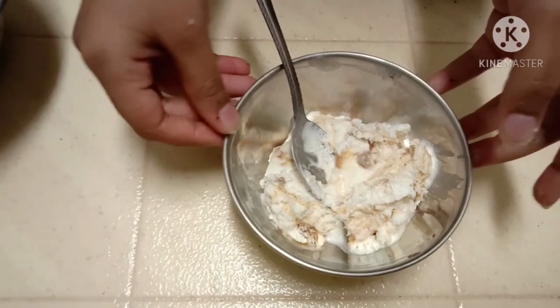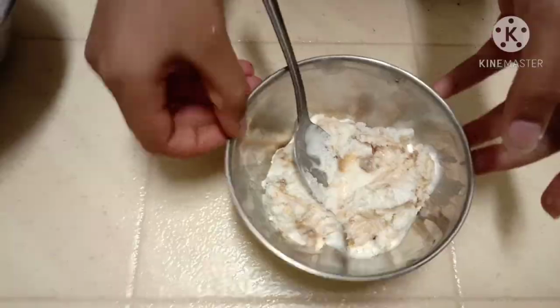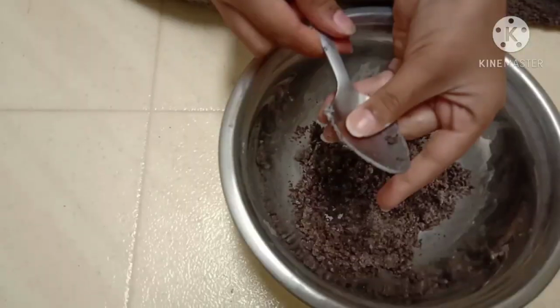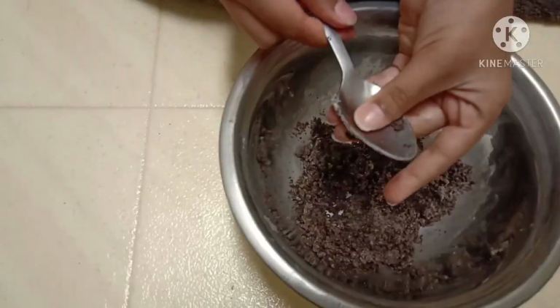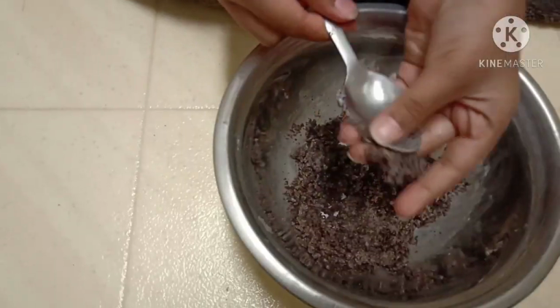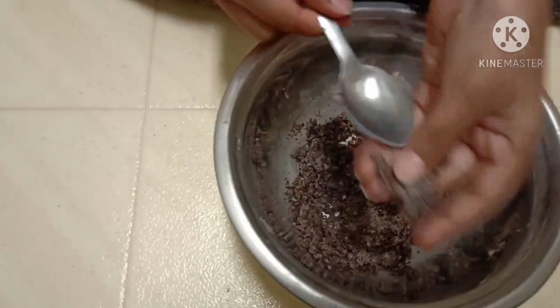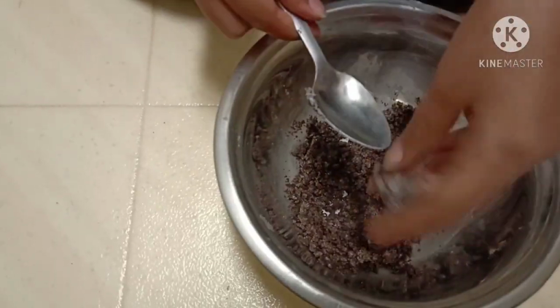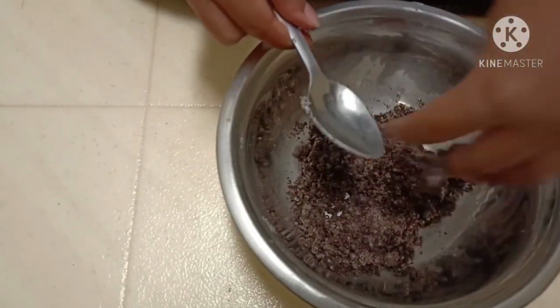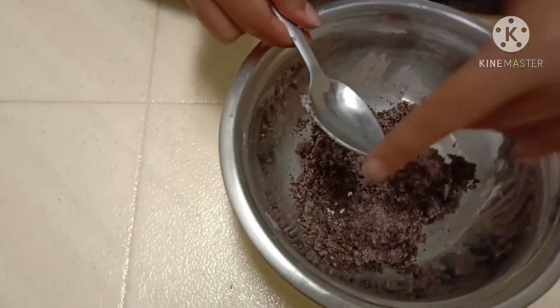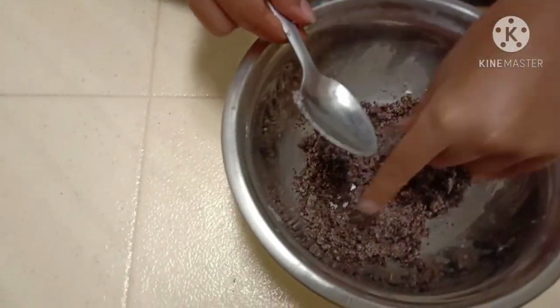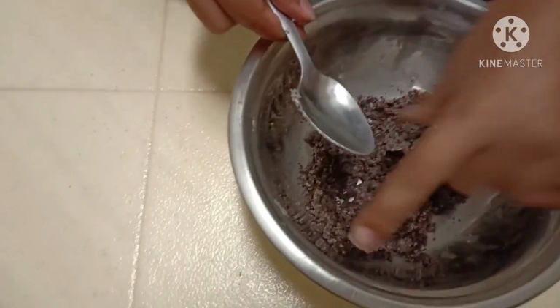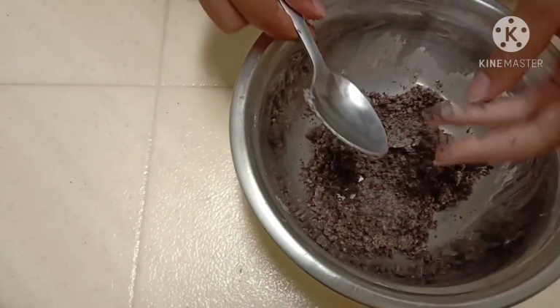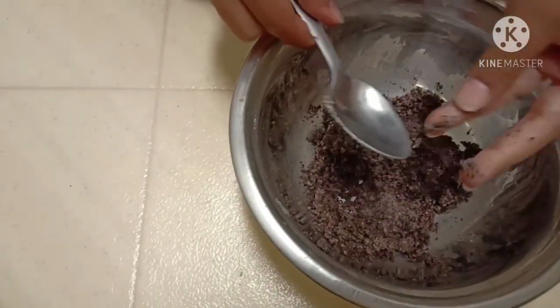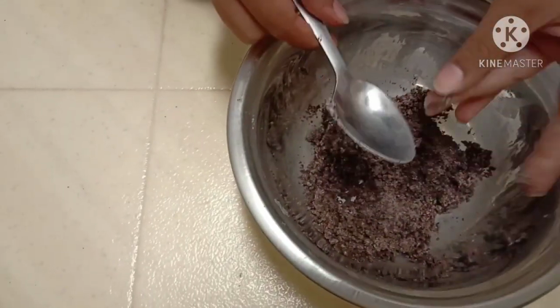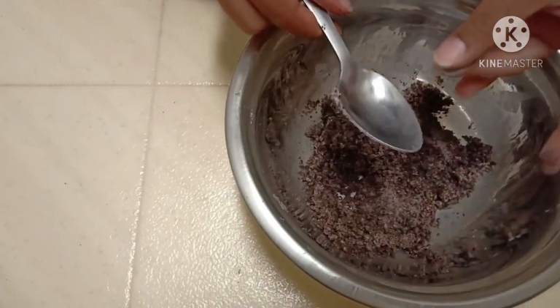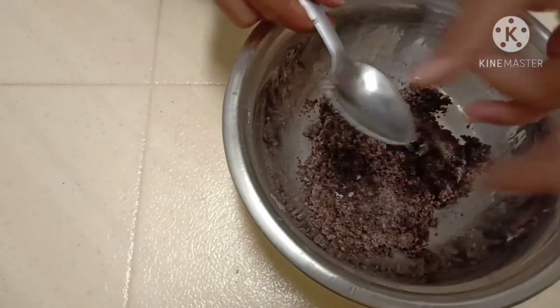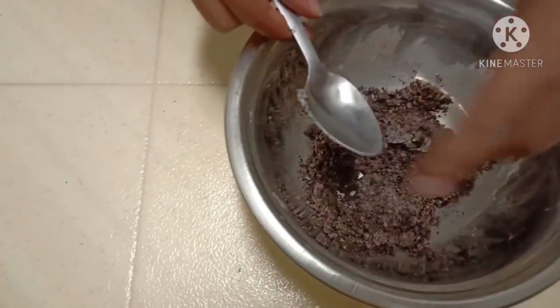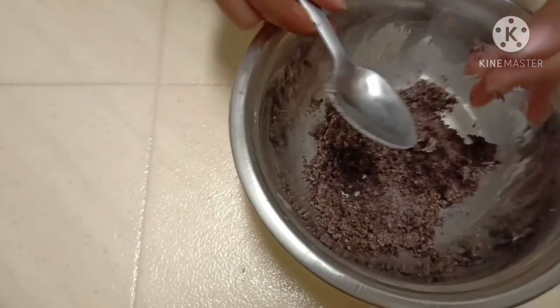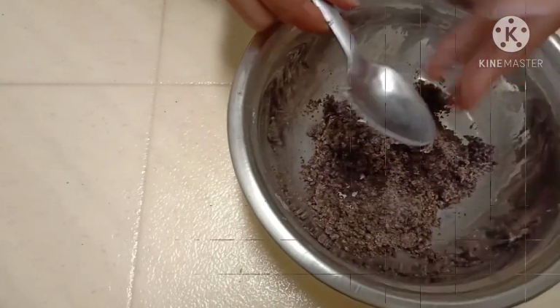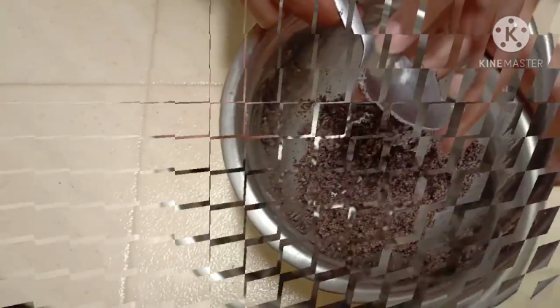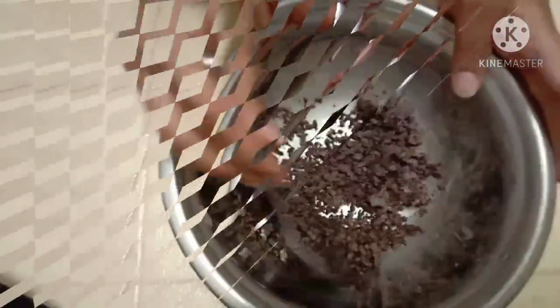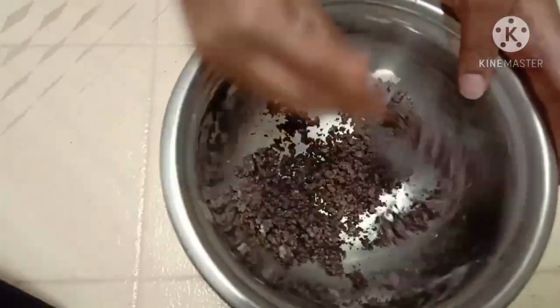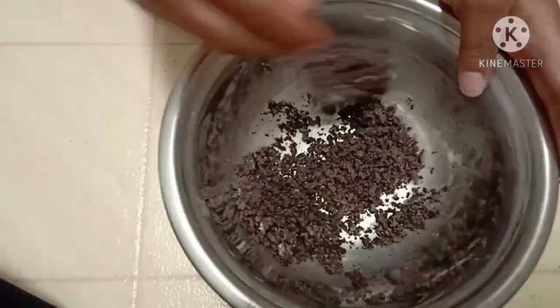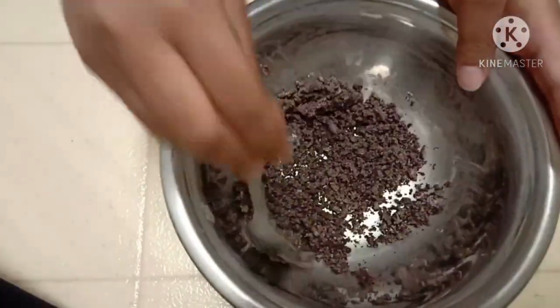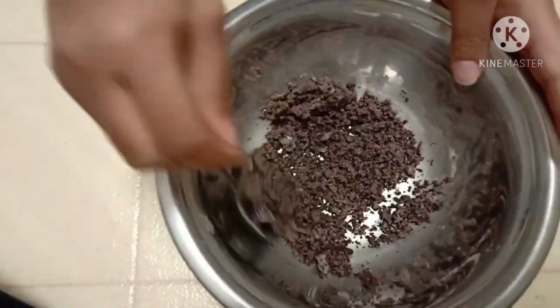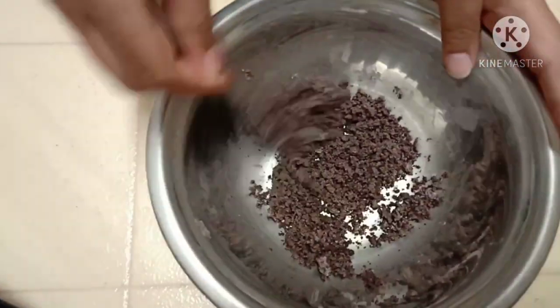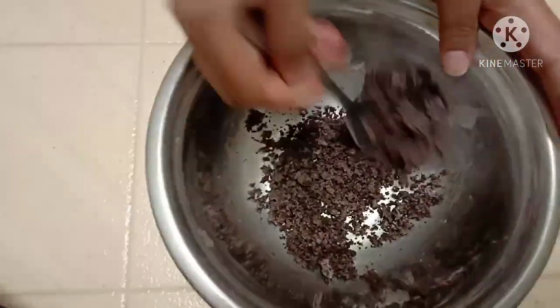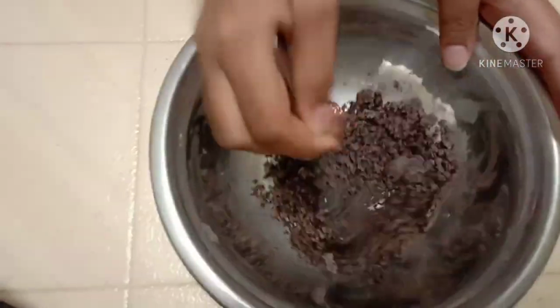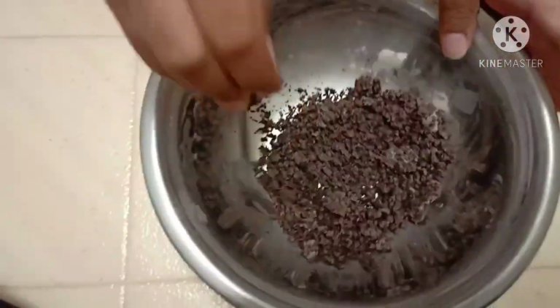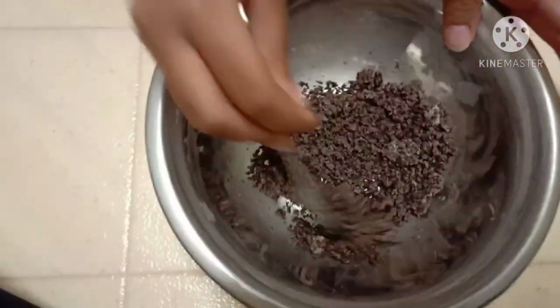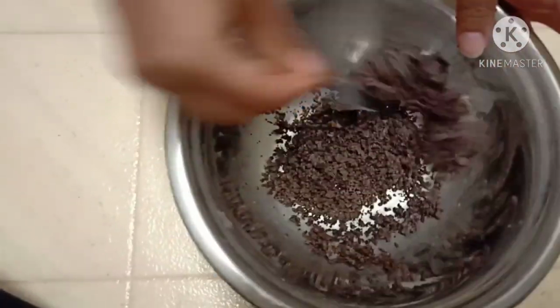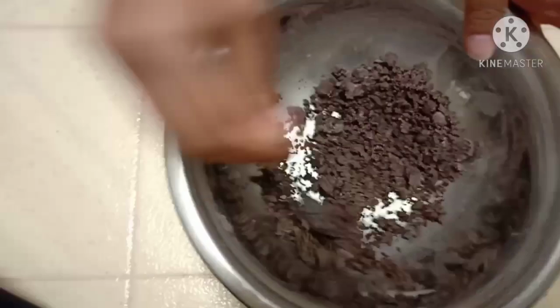Make your Oreos like powder — crush them until they look like this.